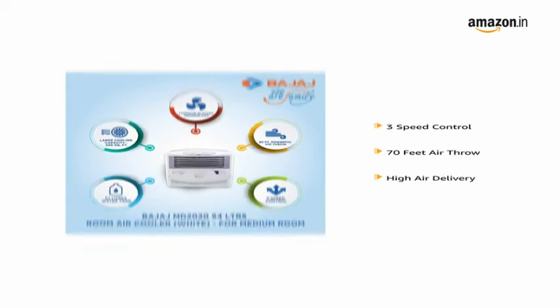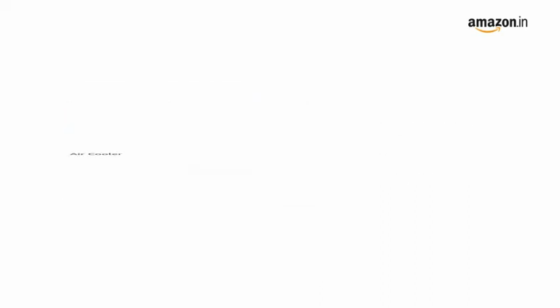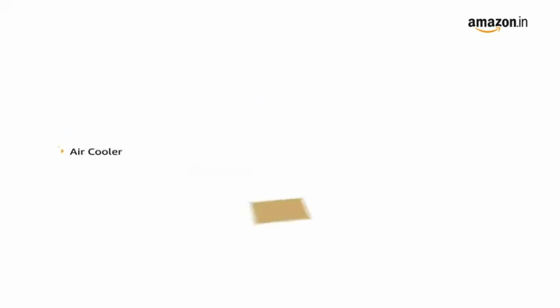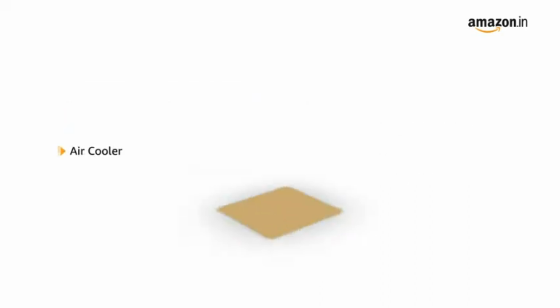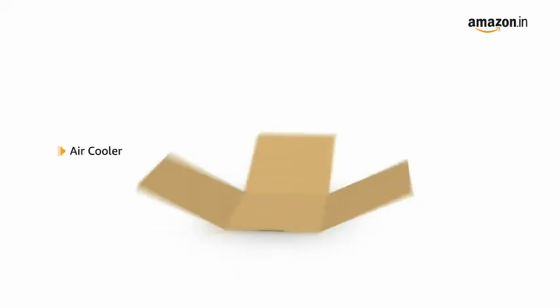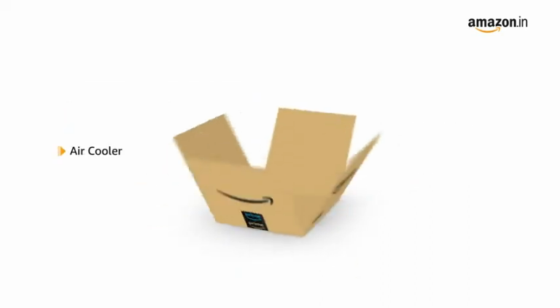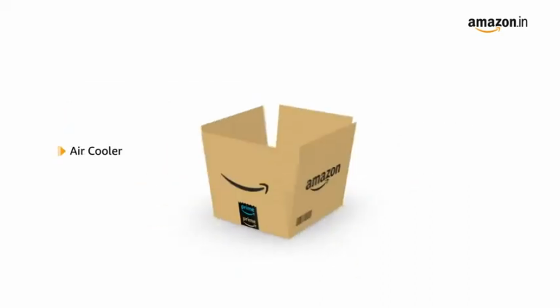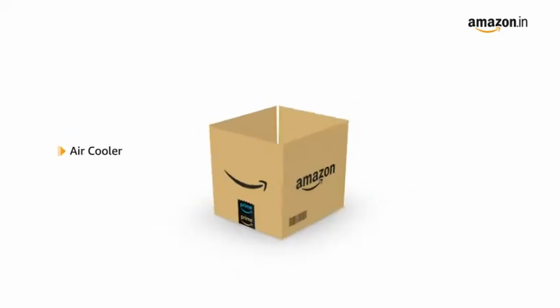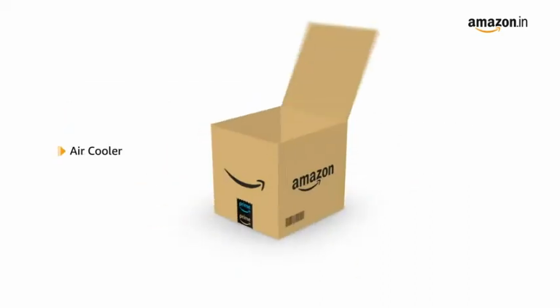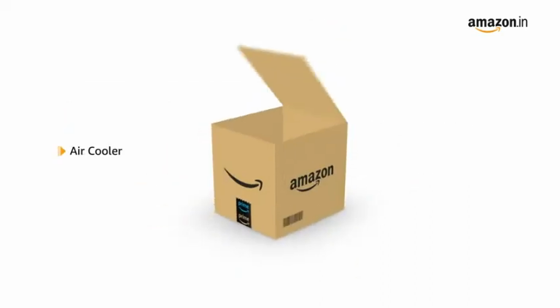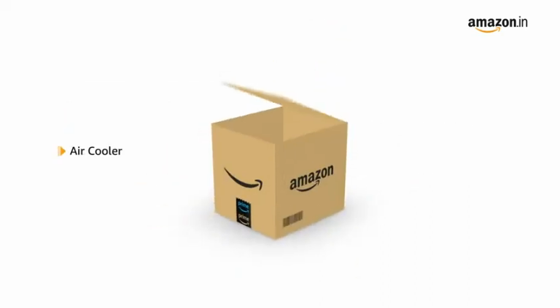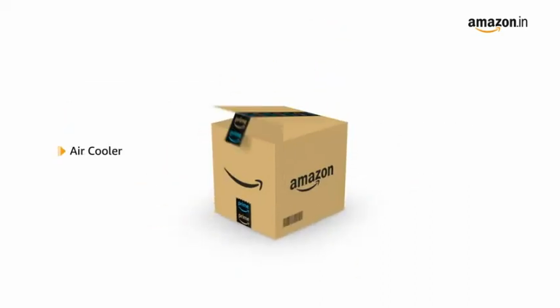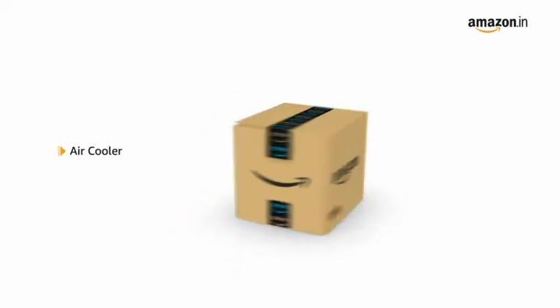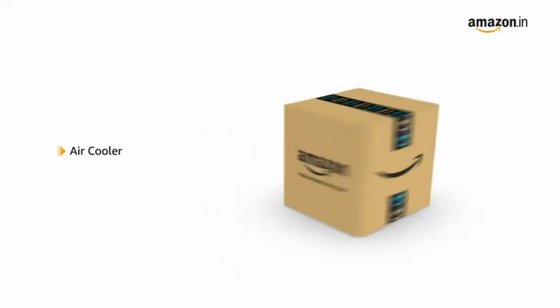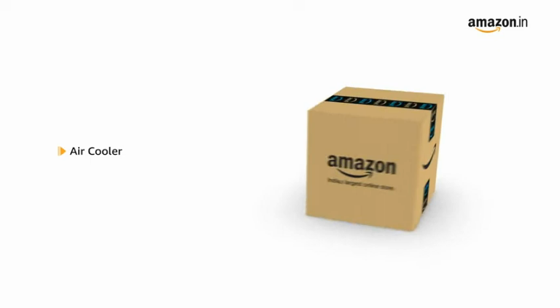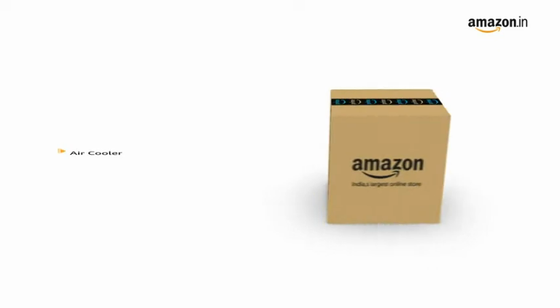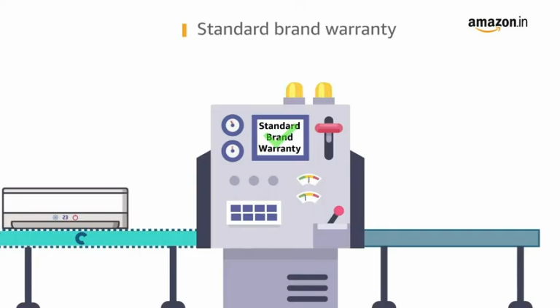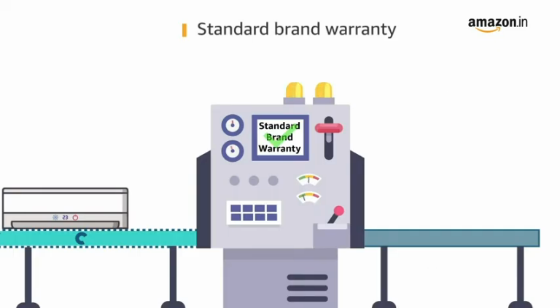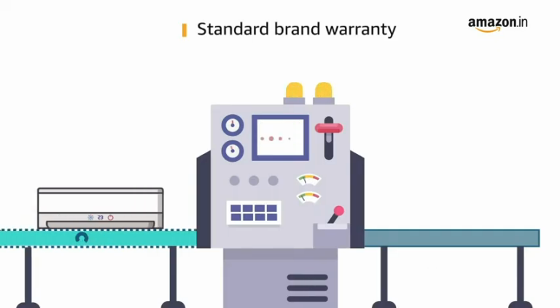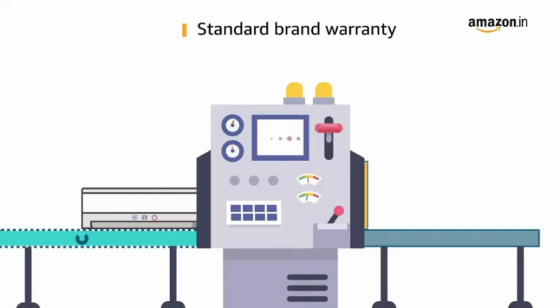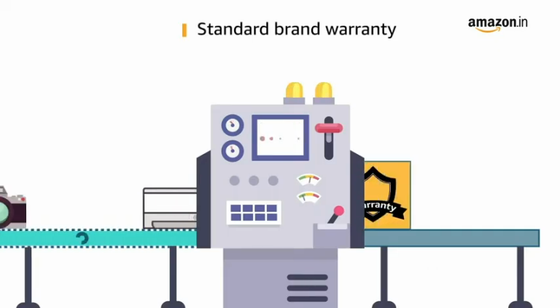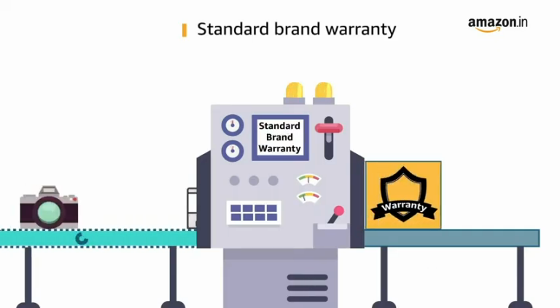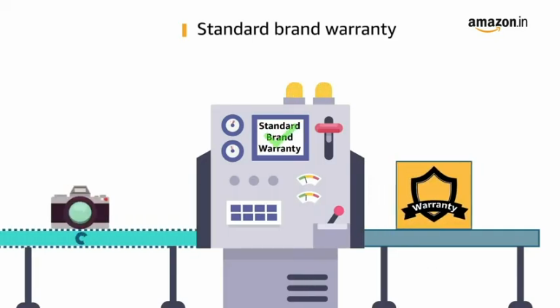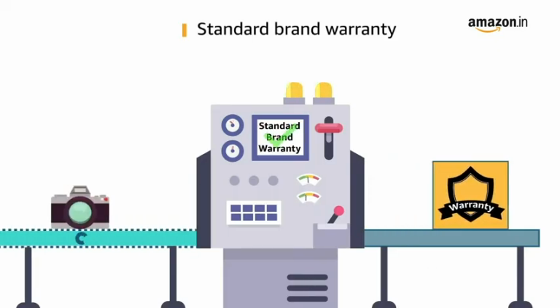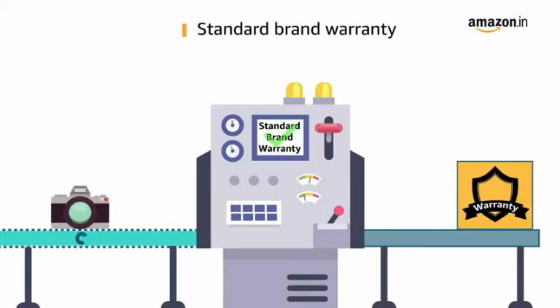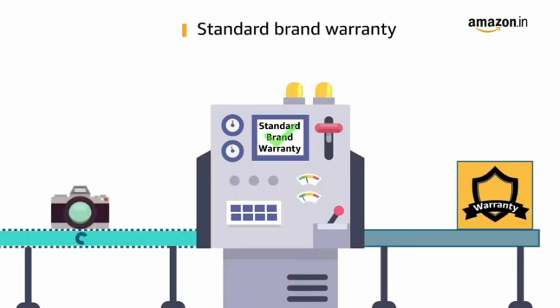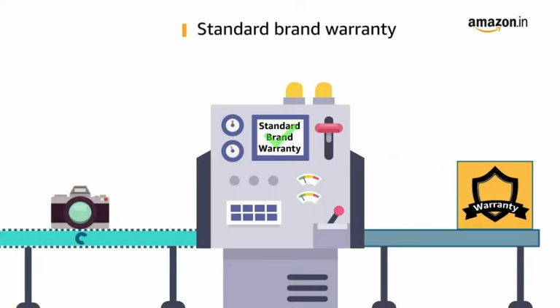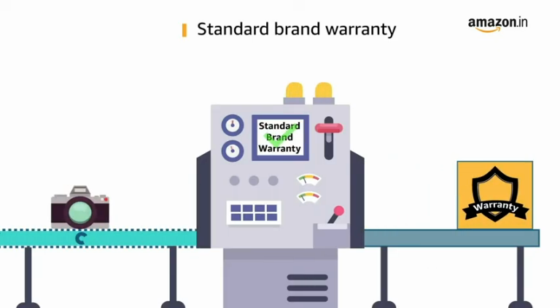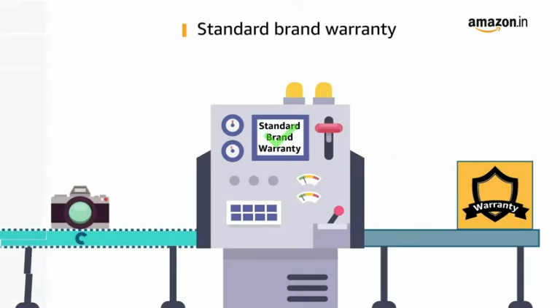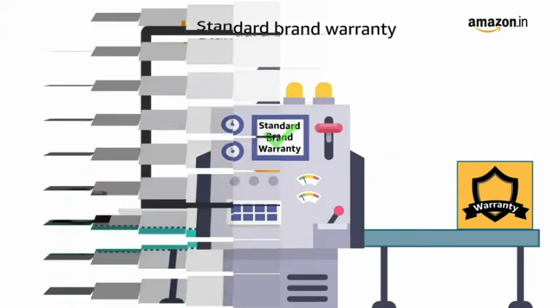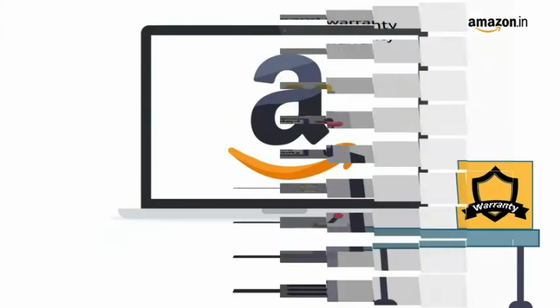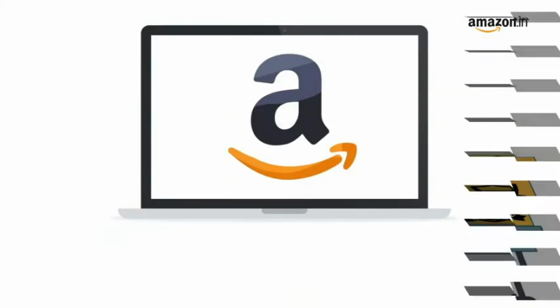The box contains the air cooler. This product comes with standard brand warranty.